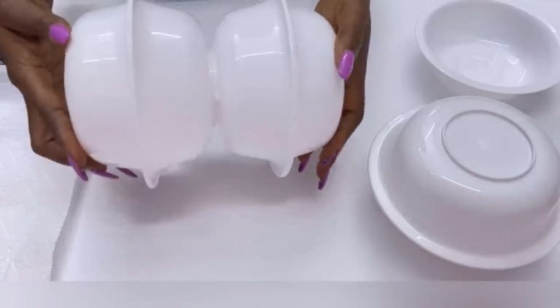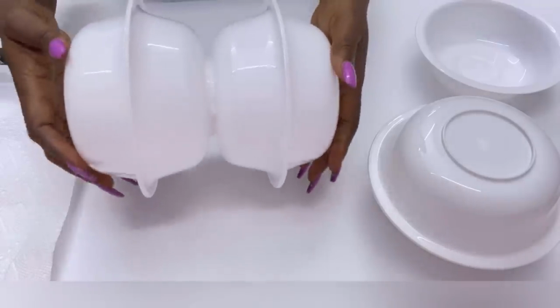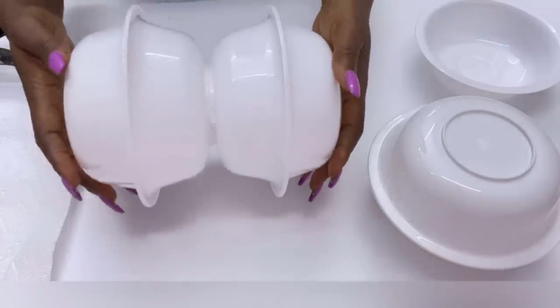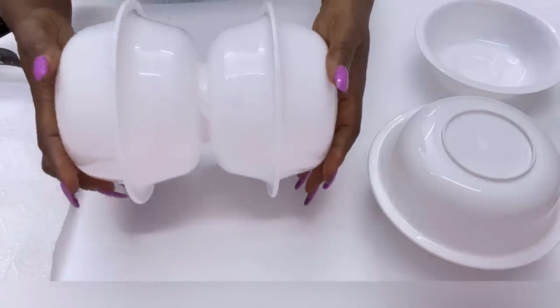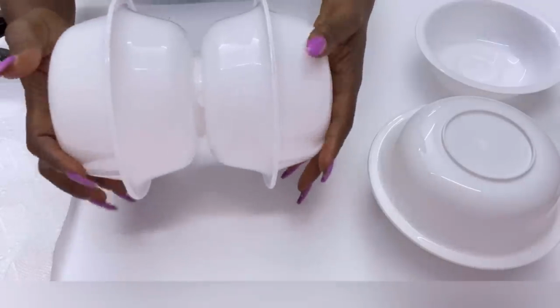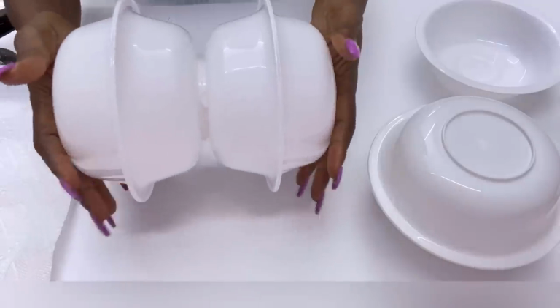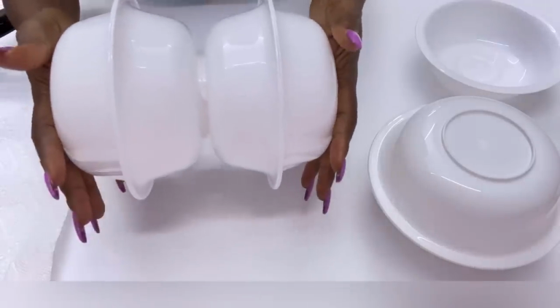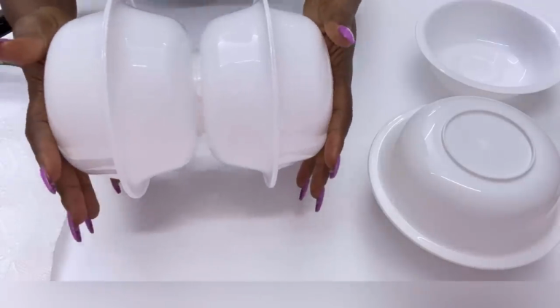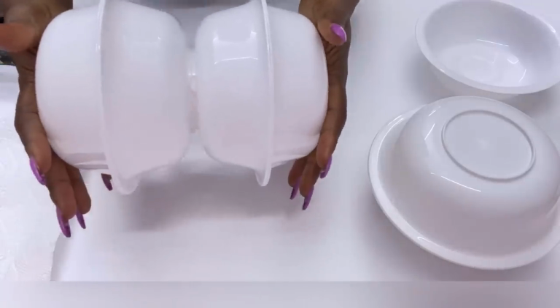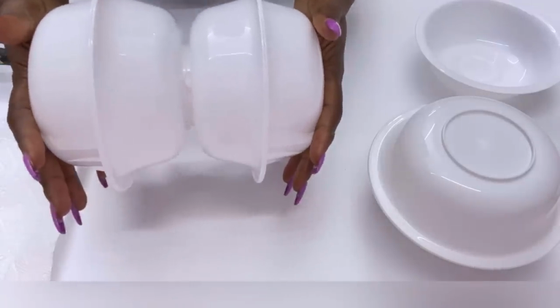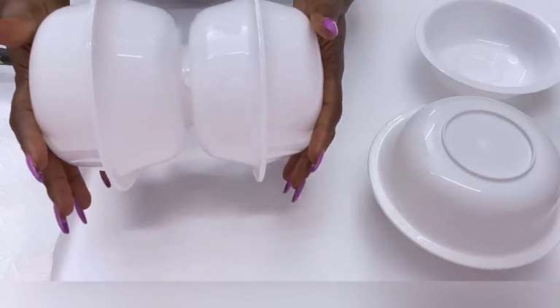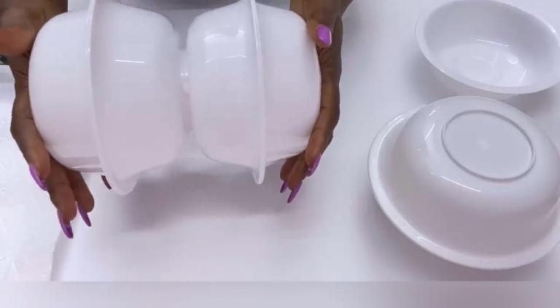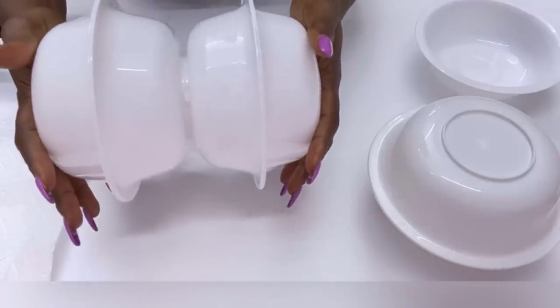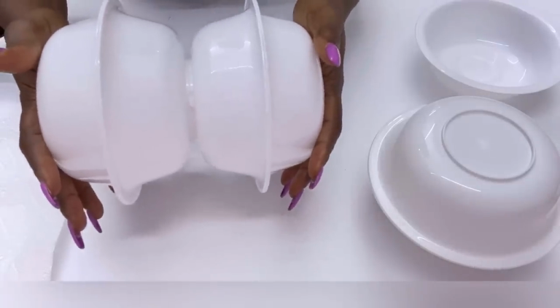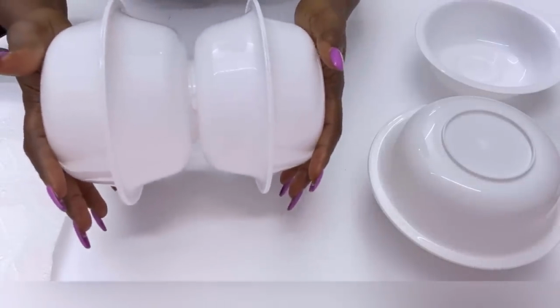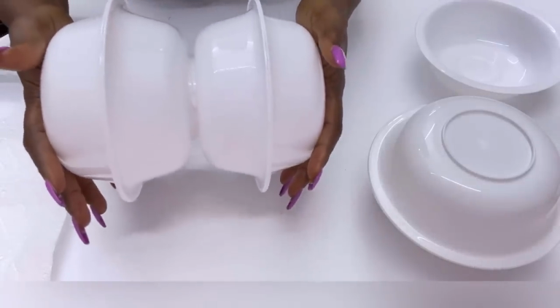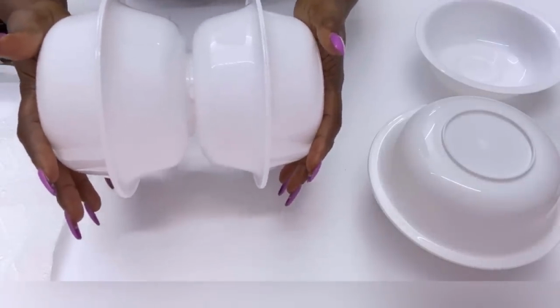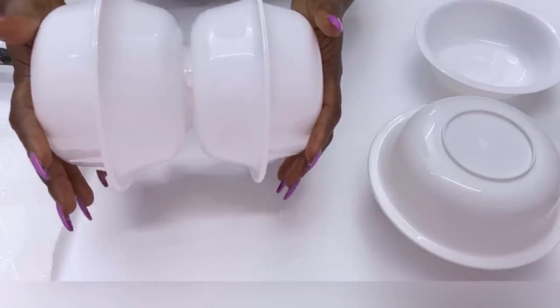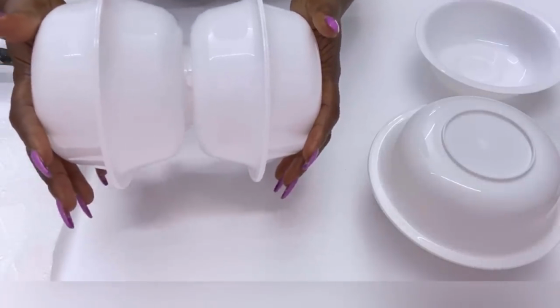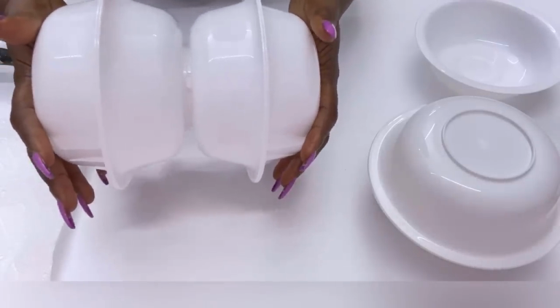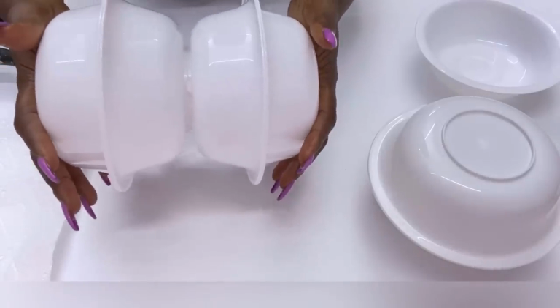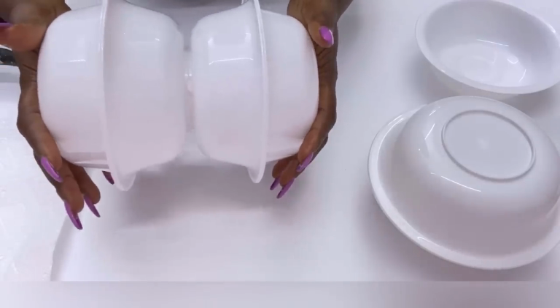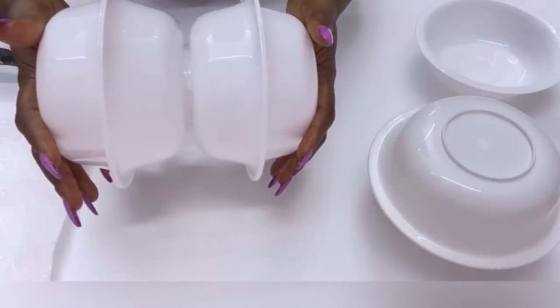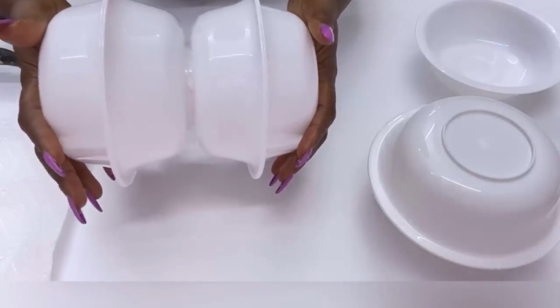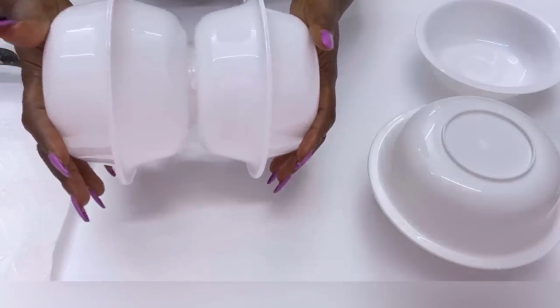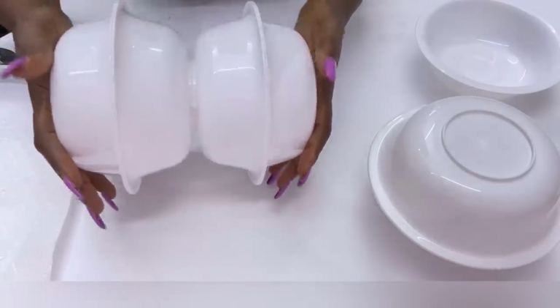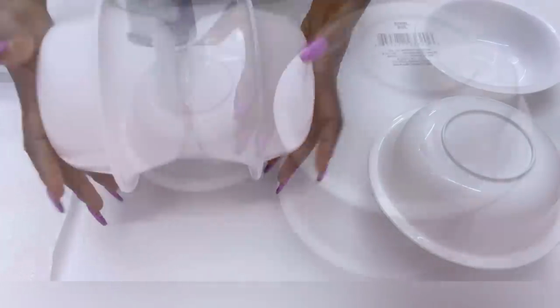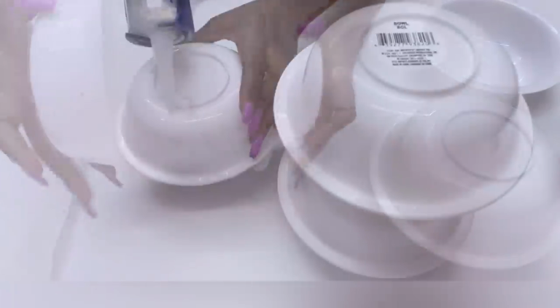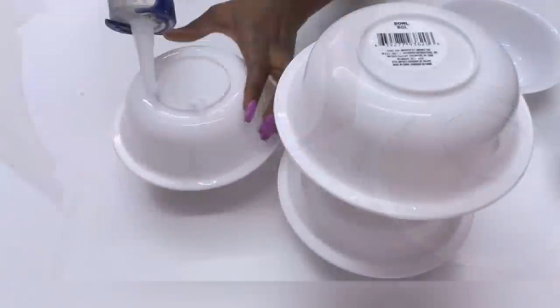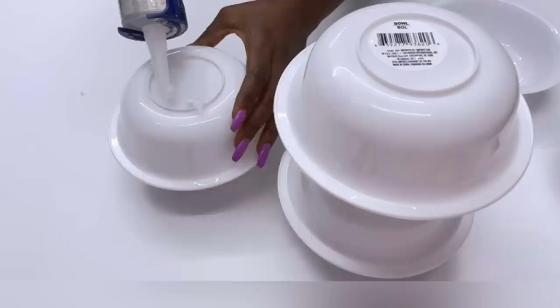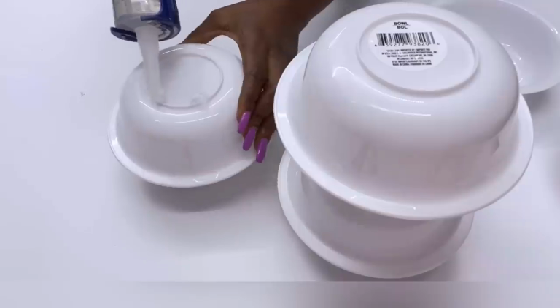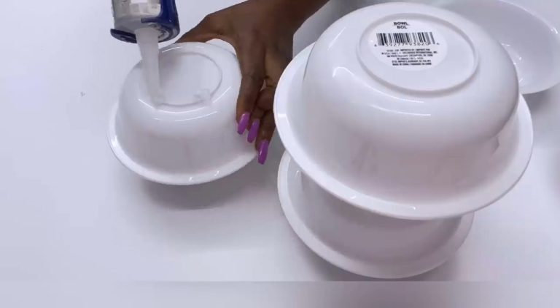As I was doing this, I made sure that the bottom lips of all the bowls were aligned together.